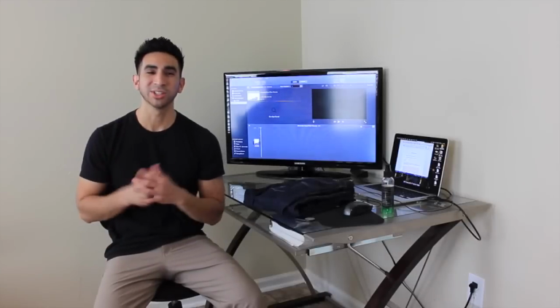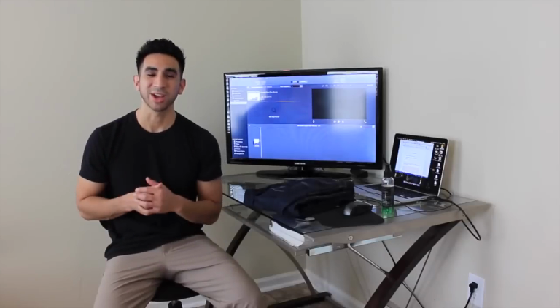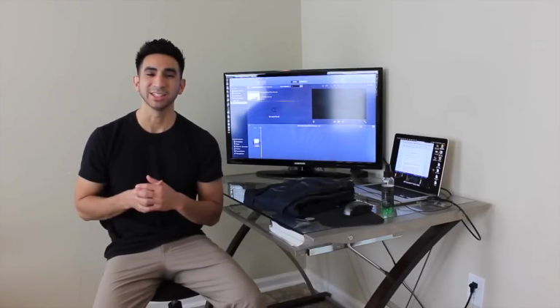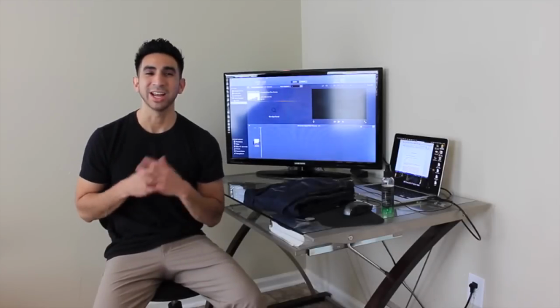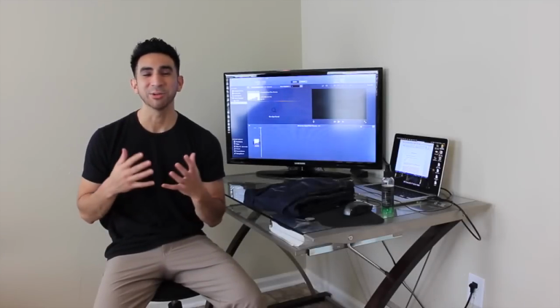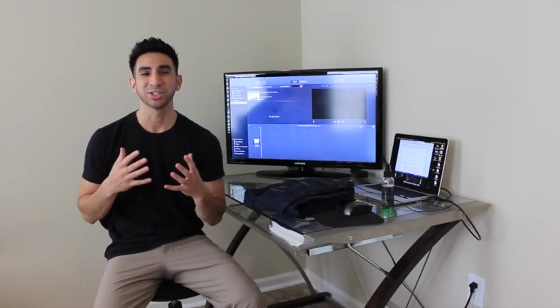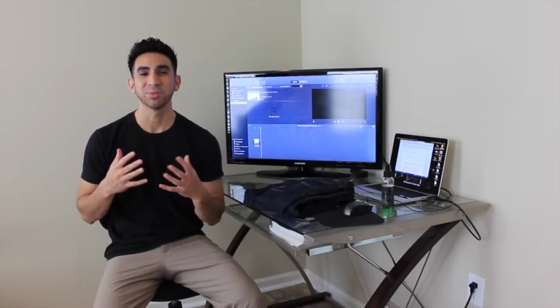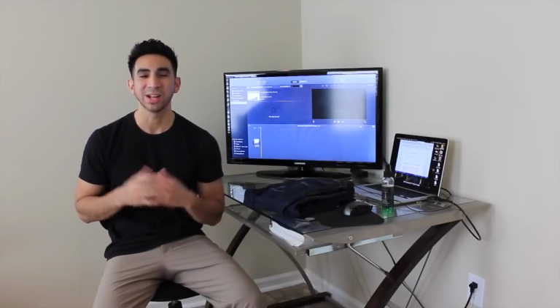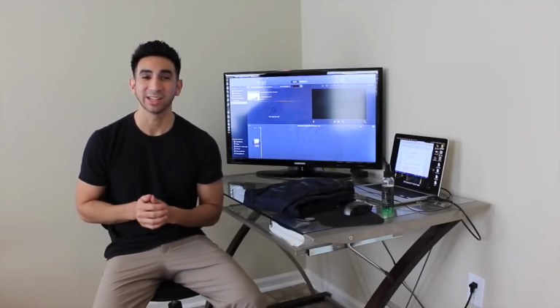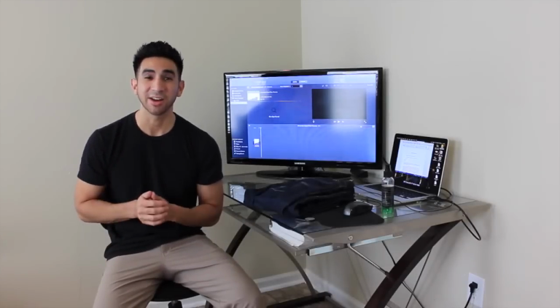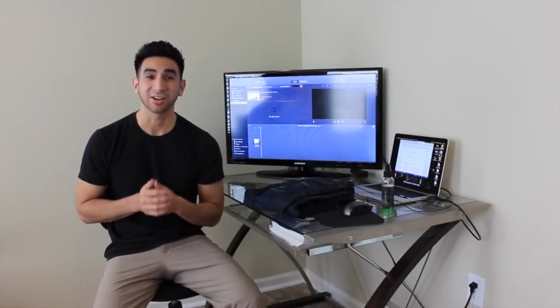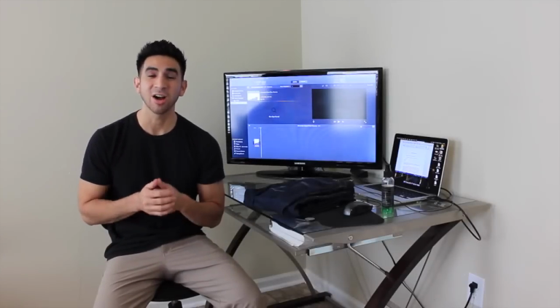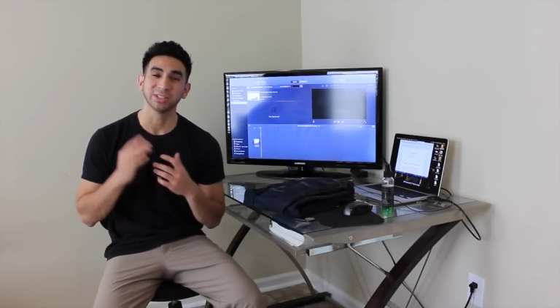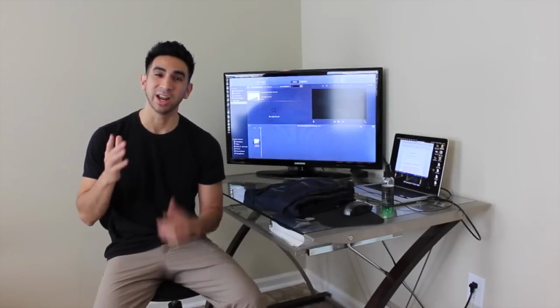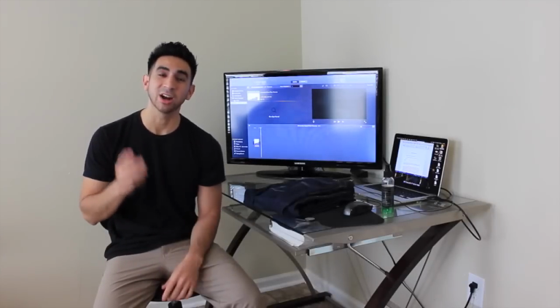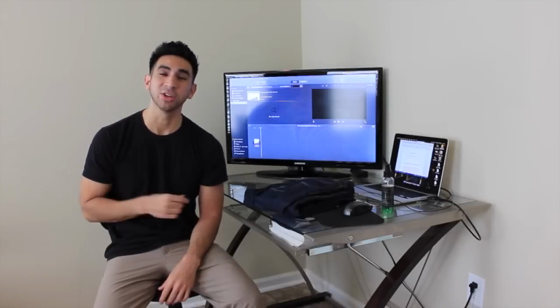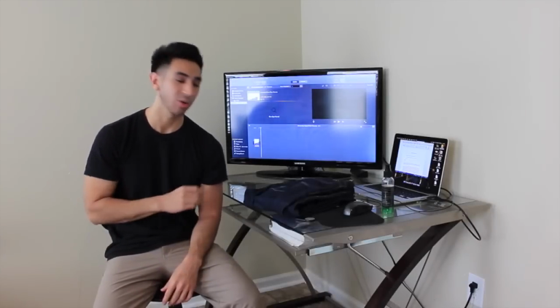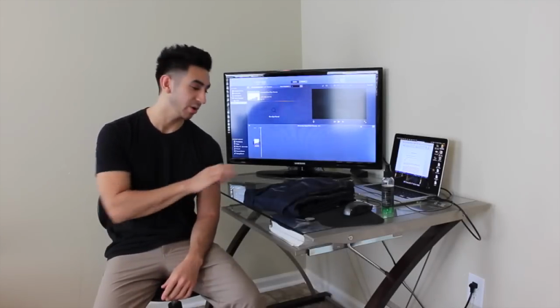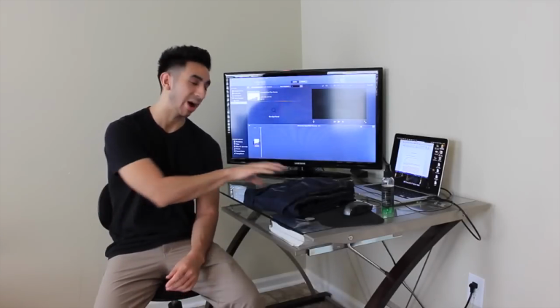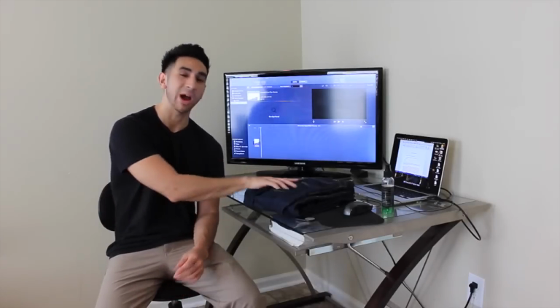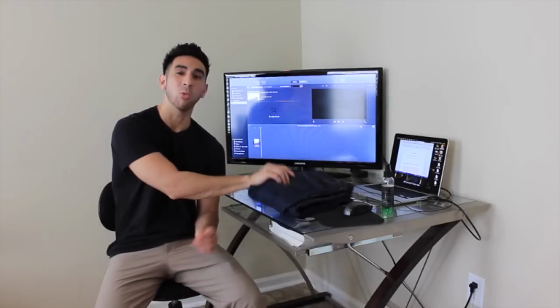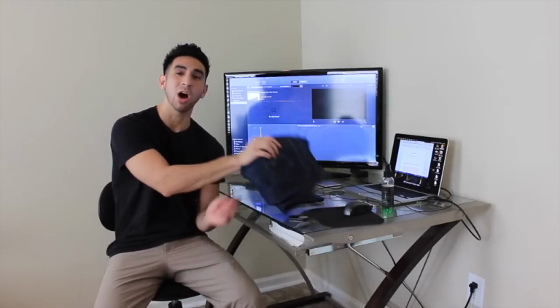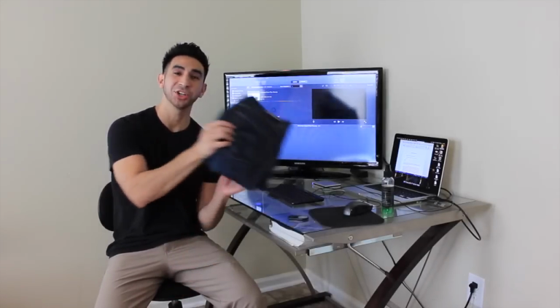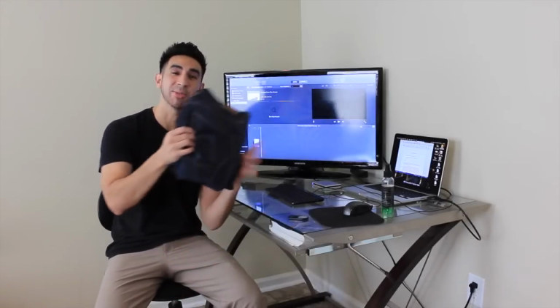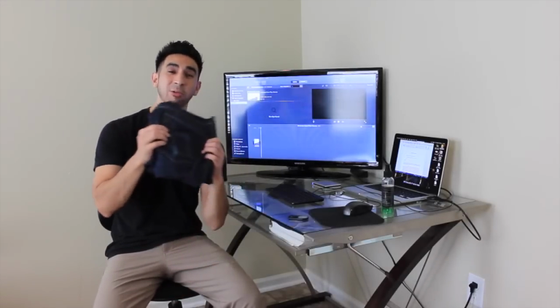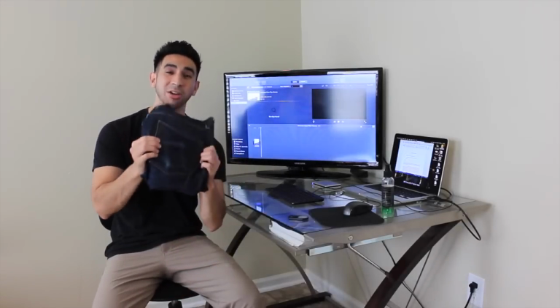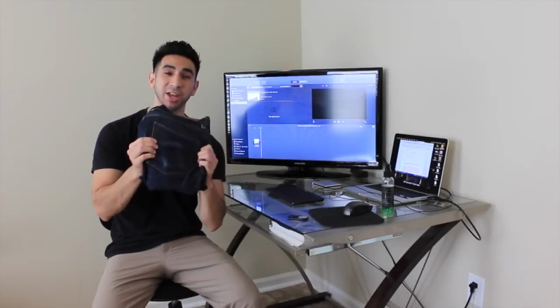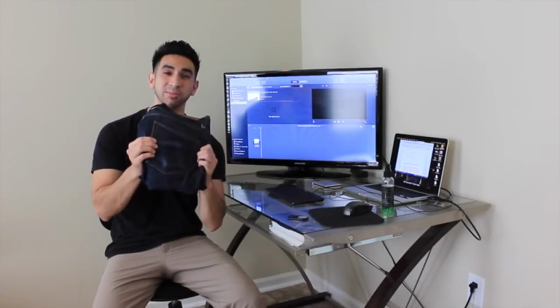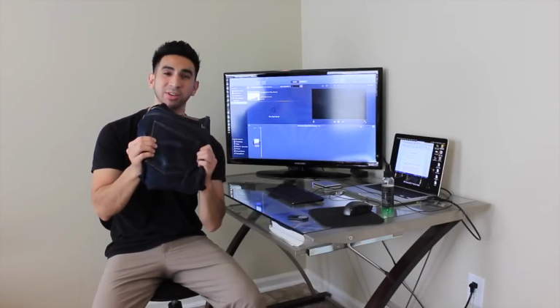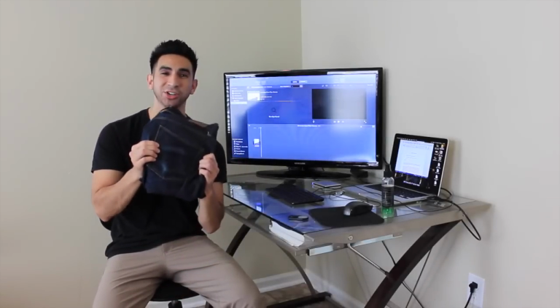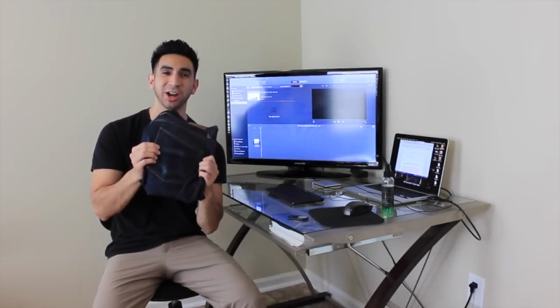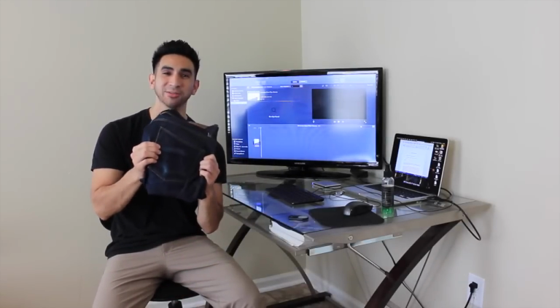What's up guys, Nate here with SimpleManStyle.com and today I'm going to be showing you how I wash my raw denim. Check it out.